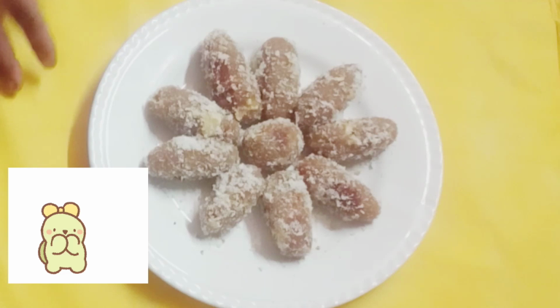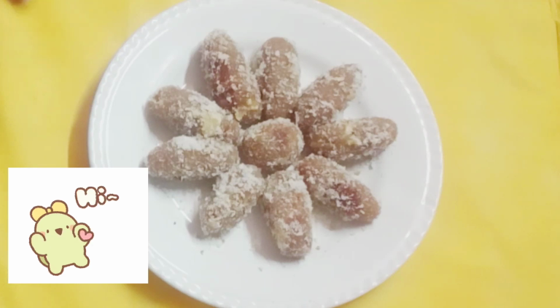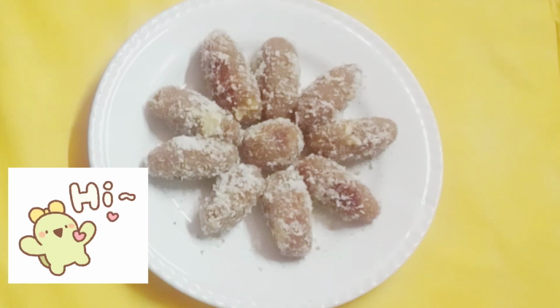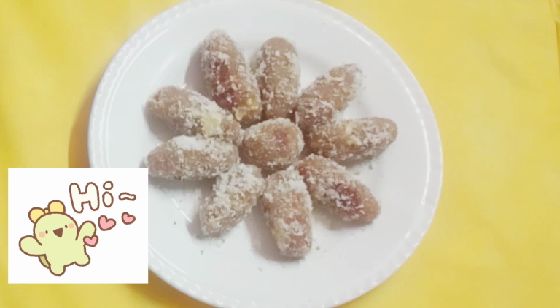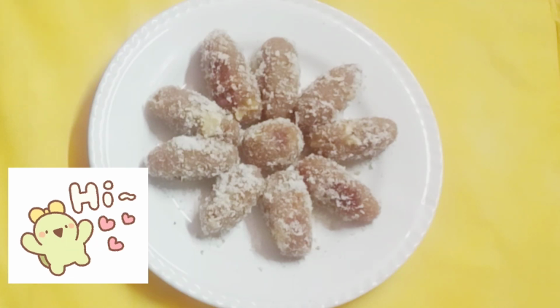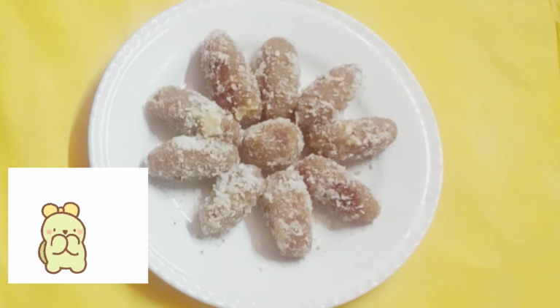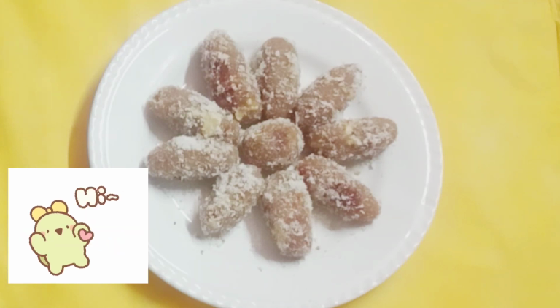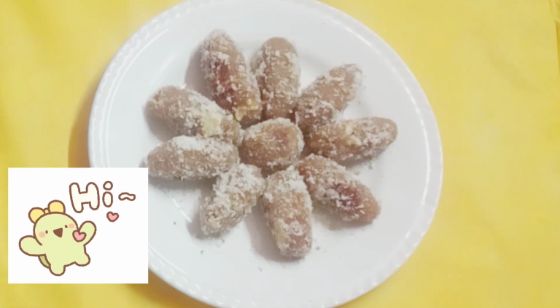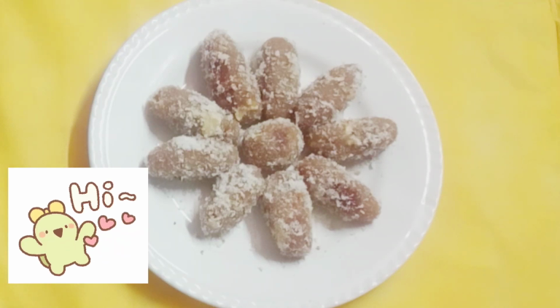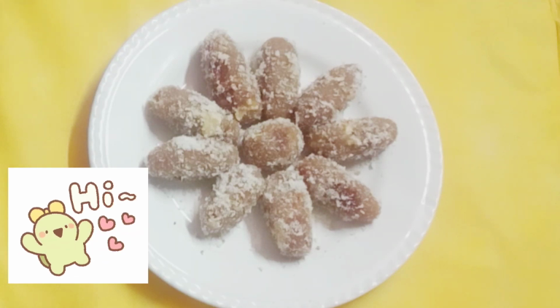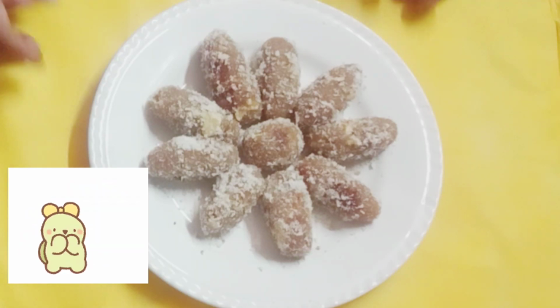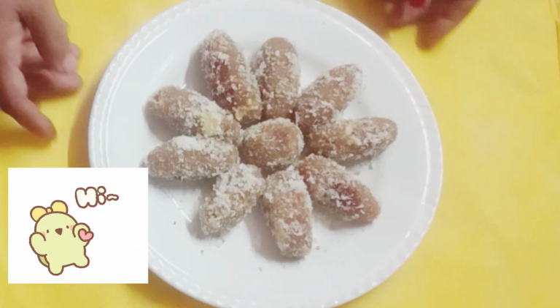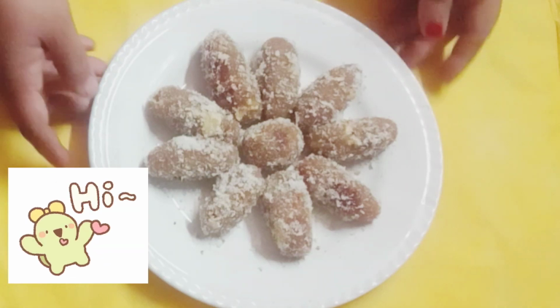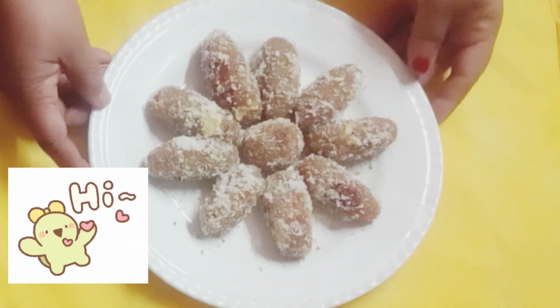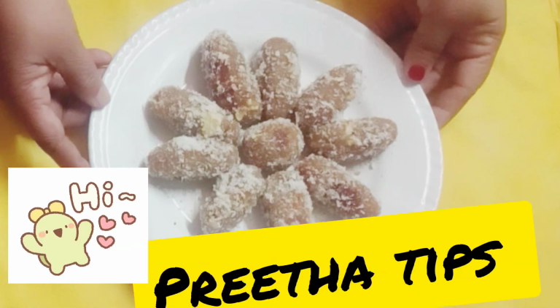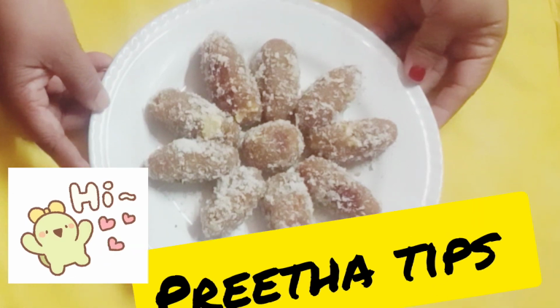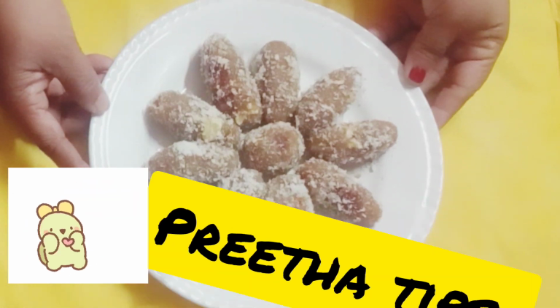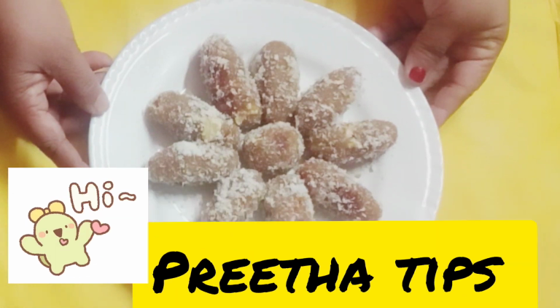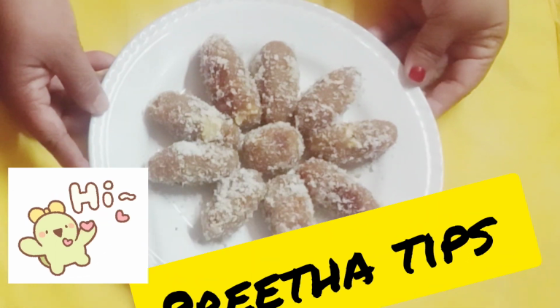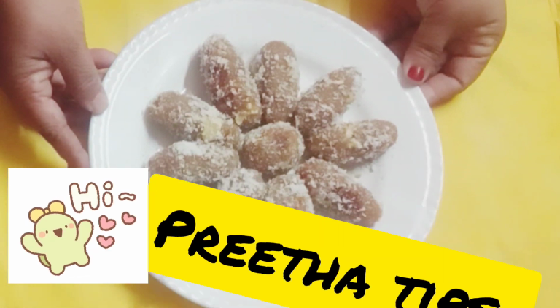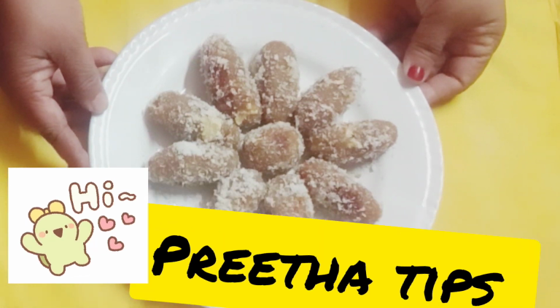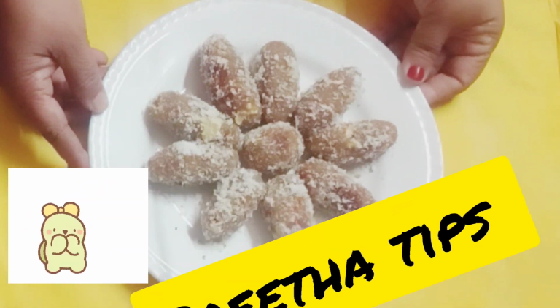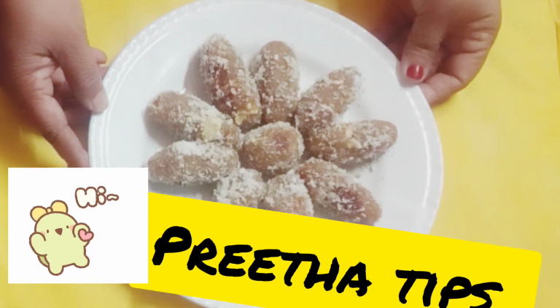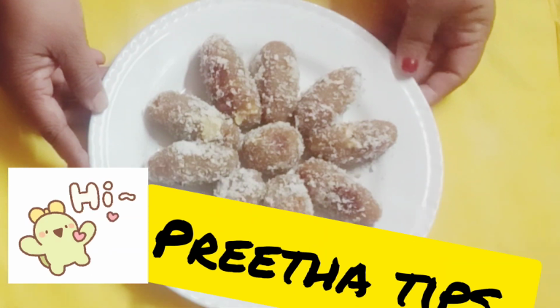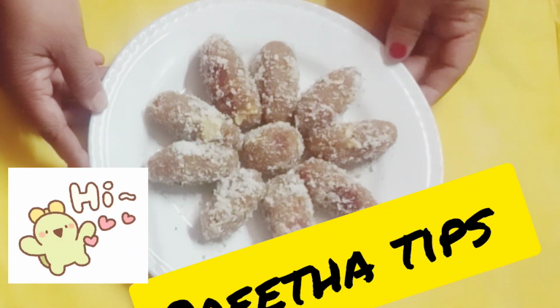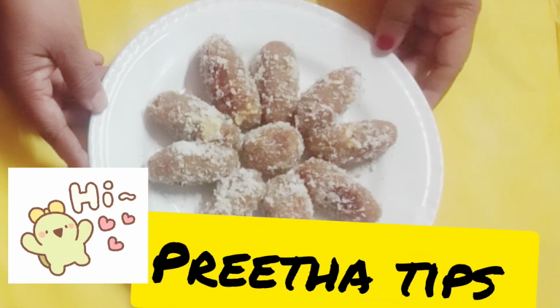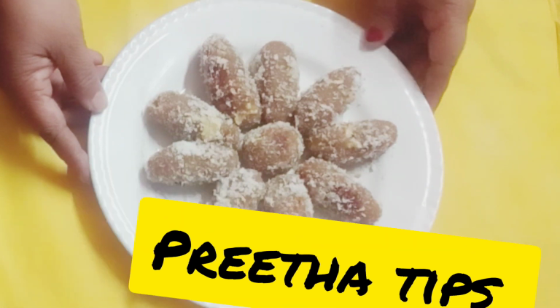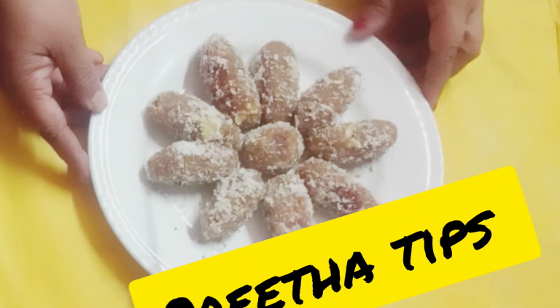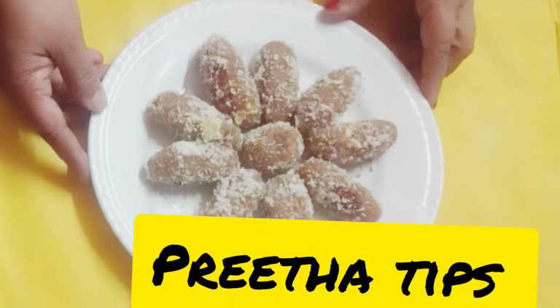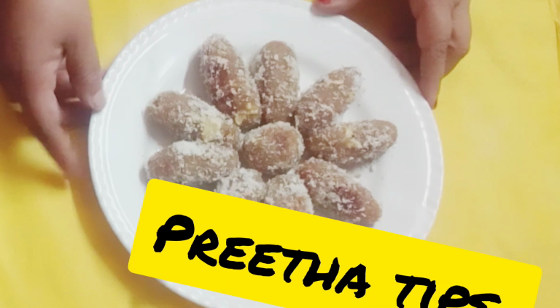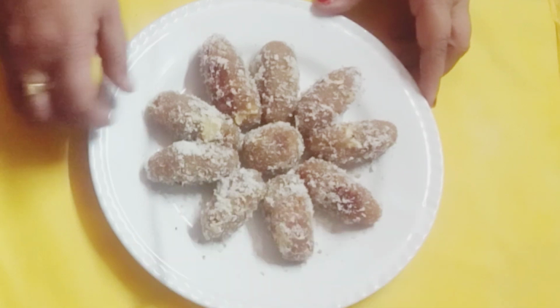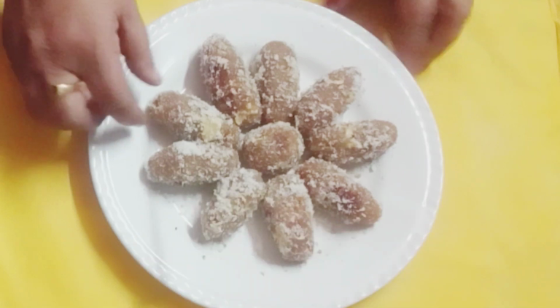Hi friends, welcome to Prida's Tips on my YouTube channel. Welcome to this video.